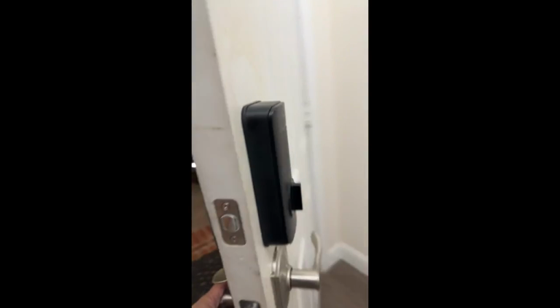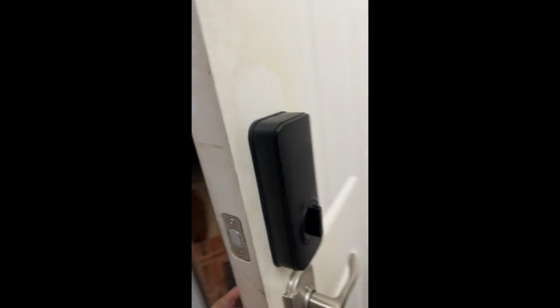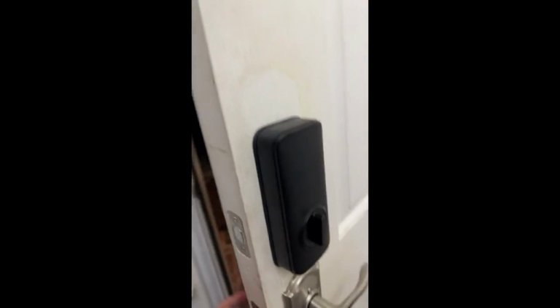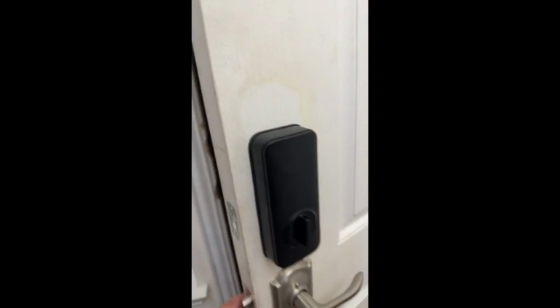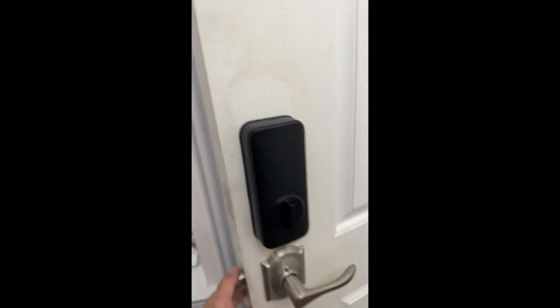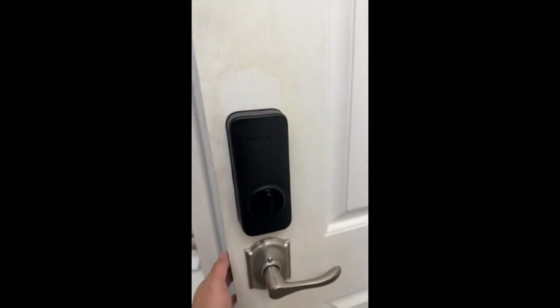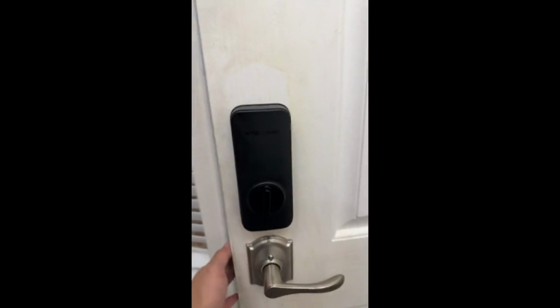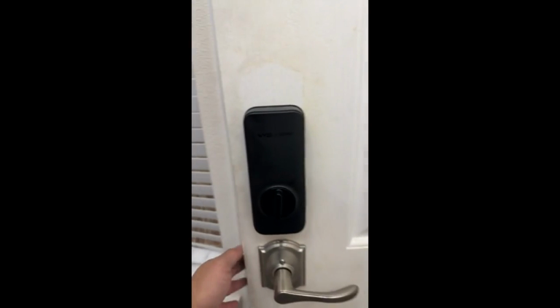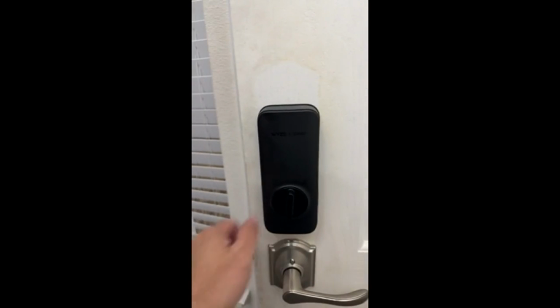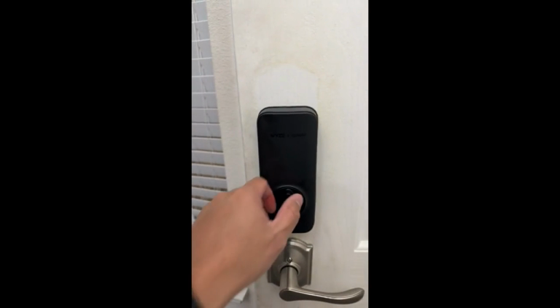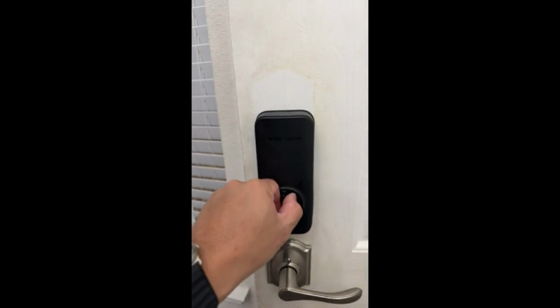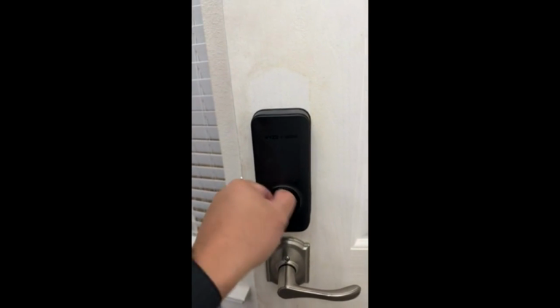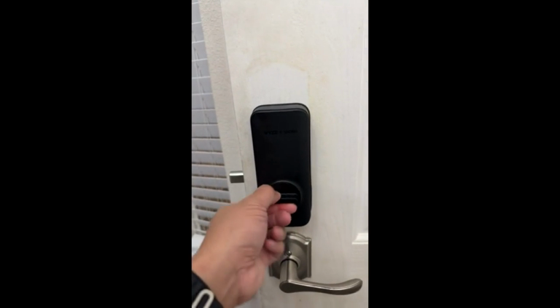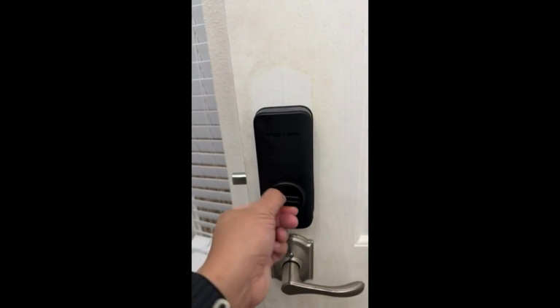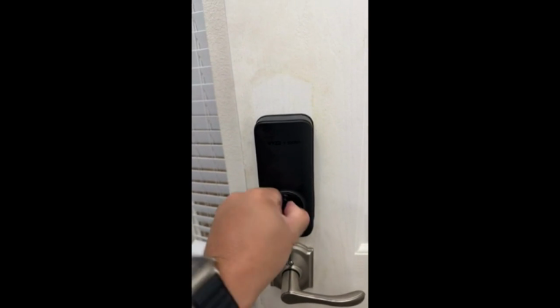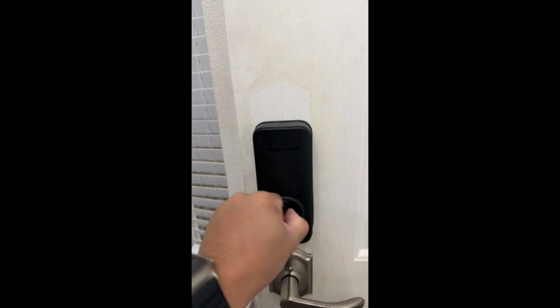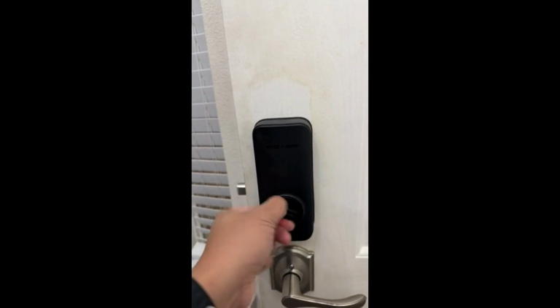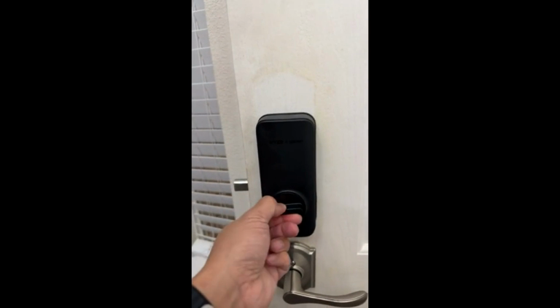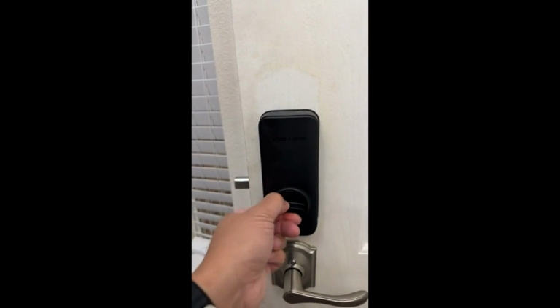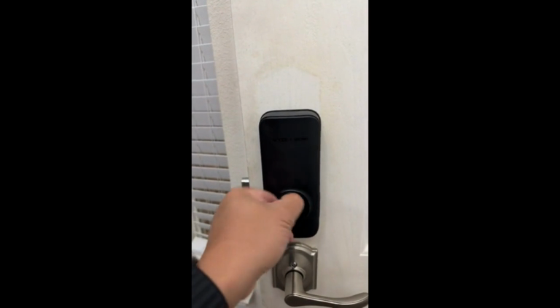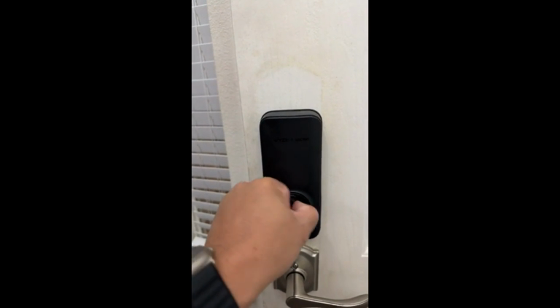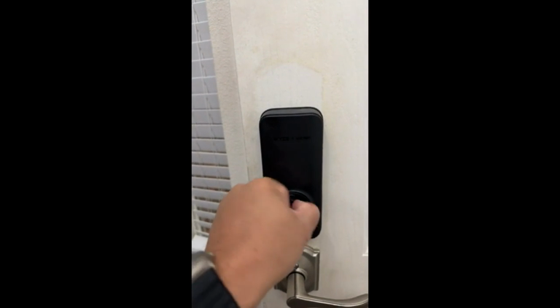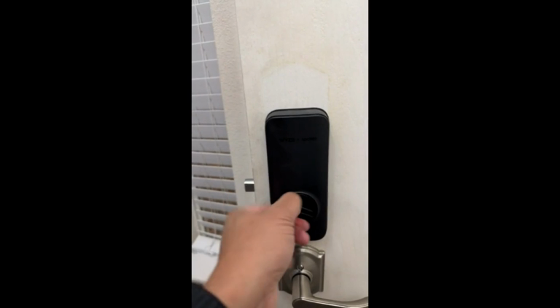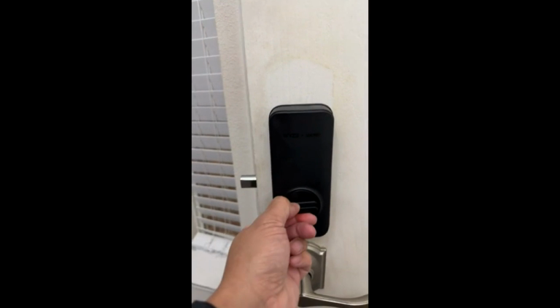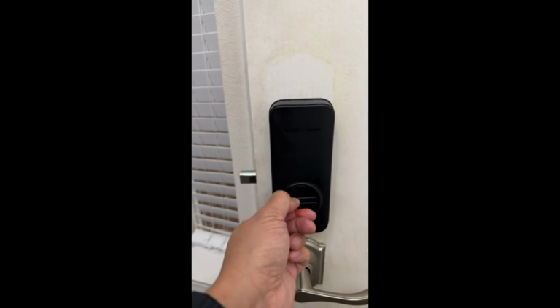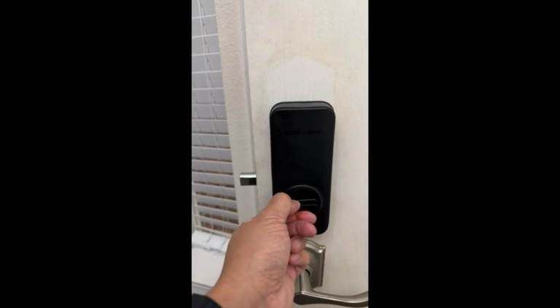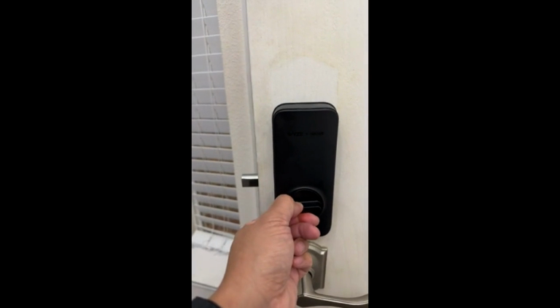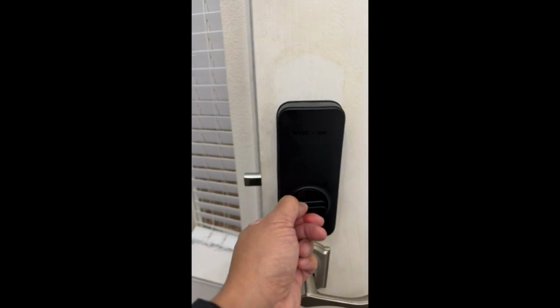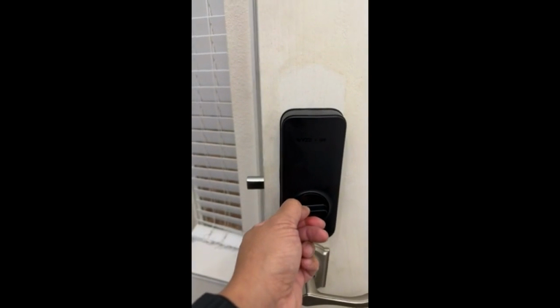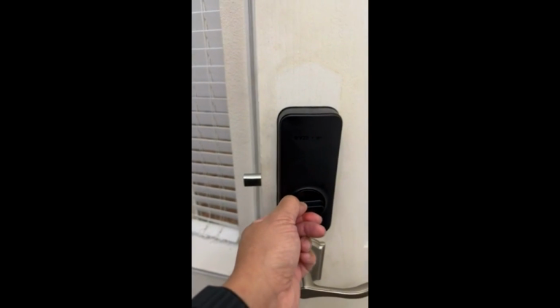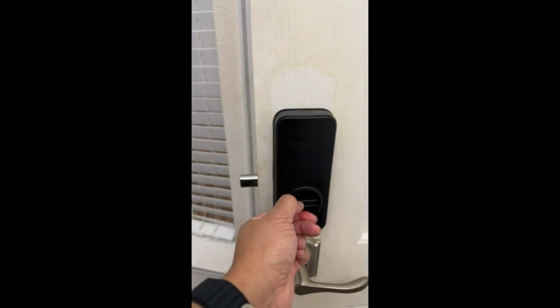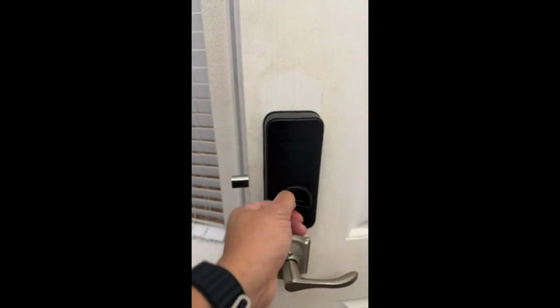Here's the other side. Pretty simple. You've got your sort of turn knob here for locking the deadbolt.